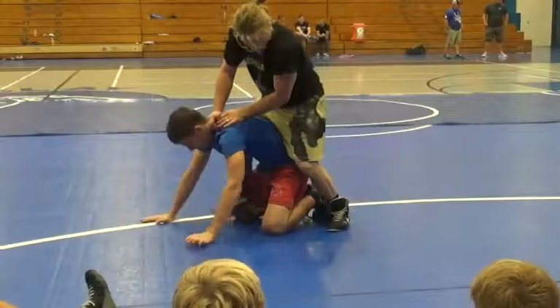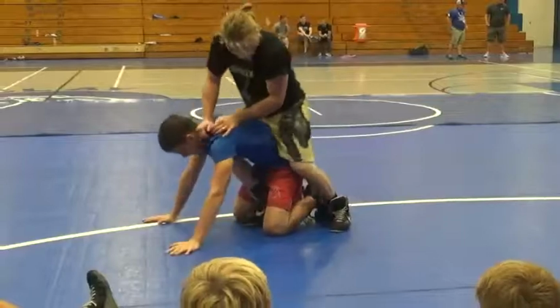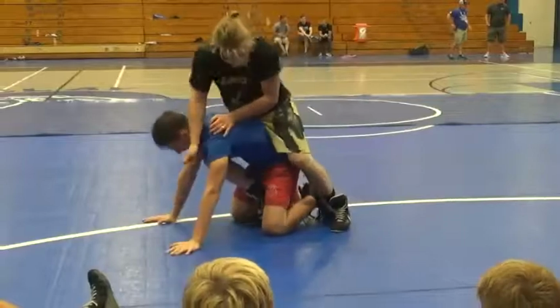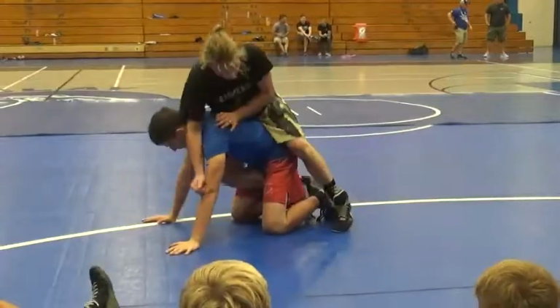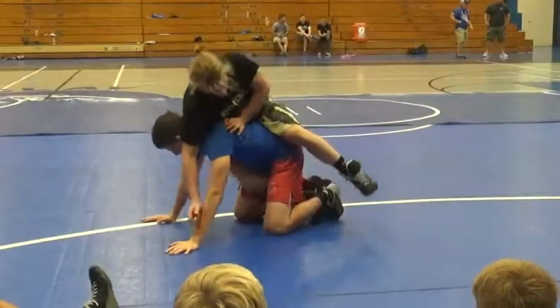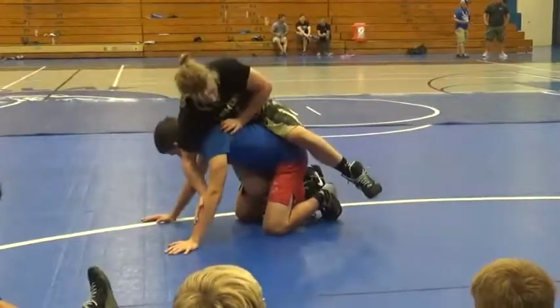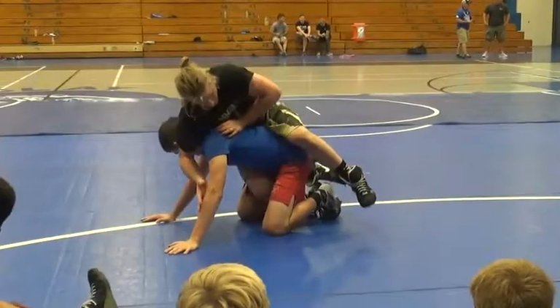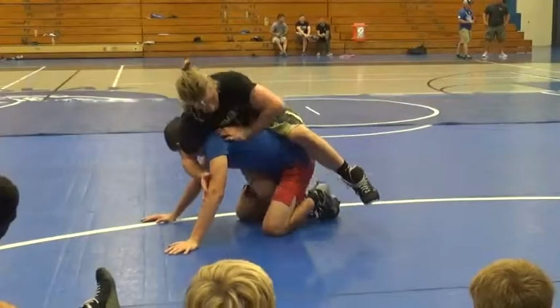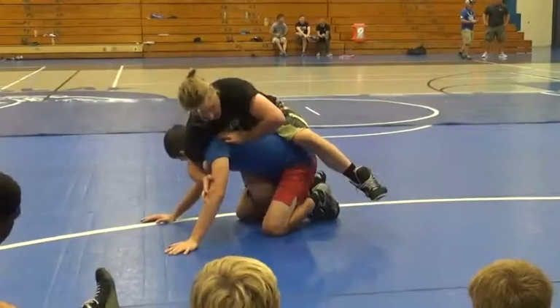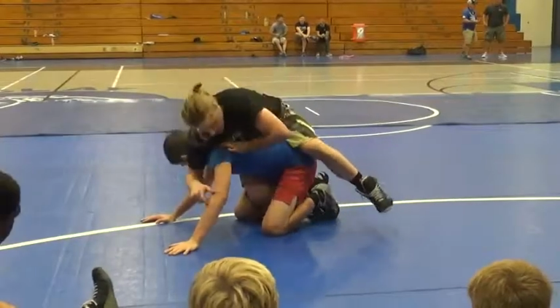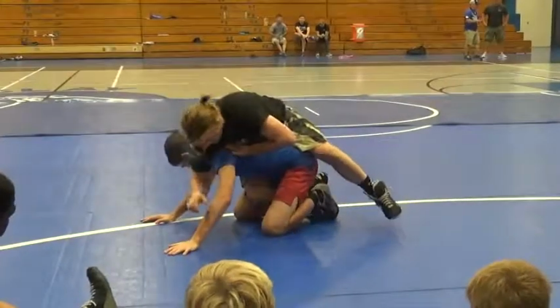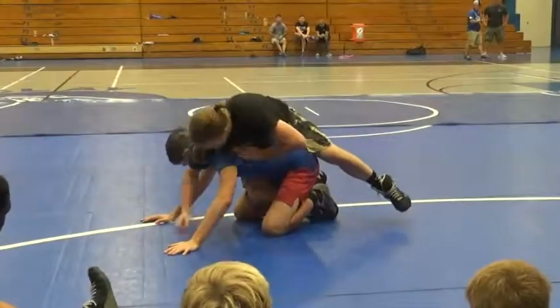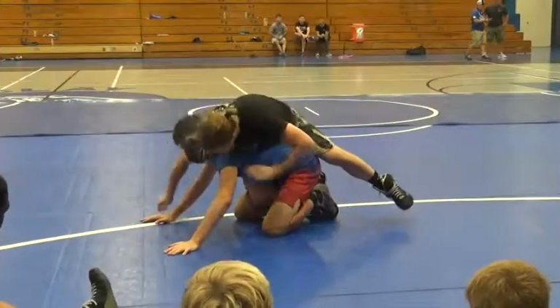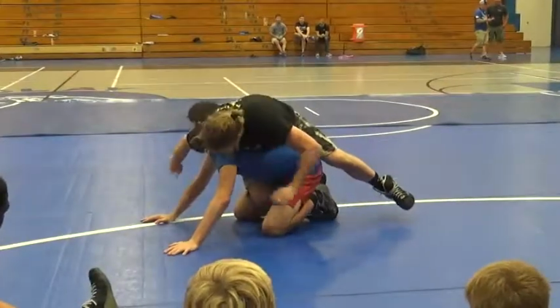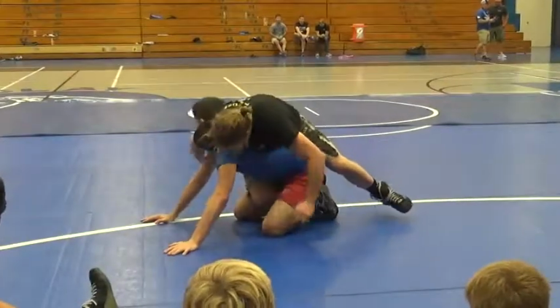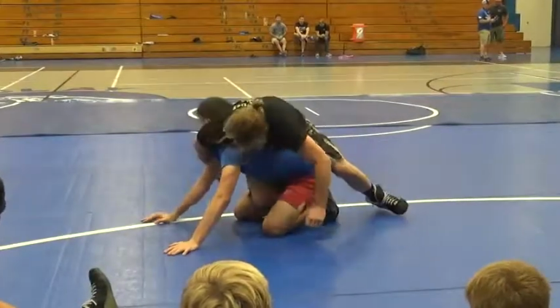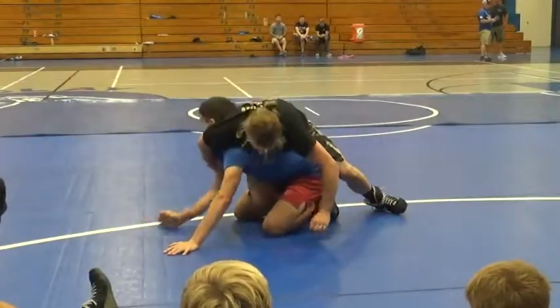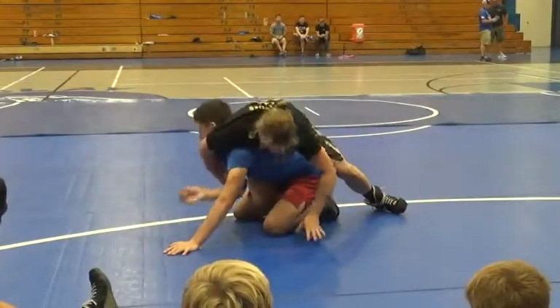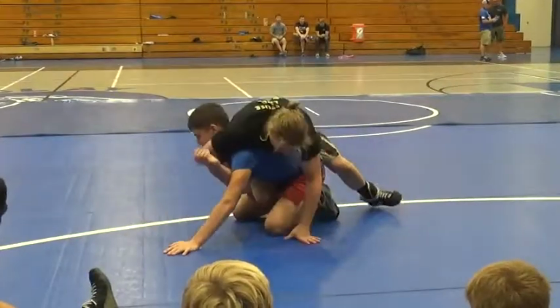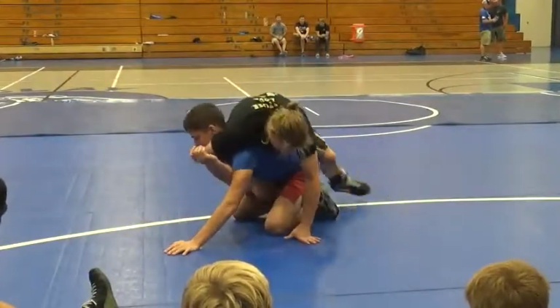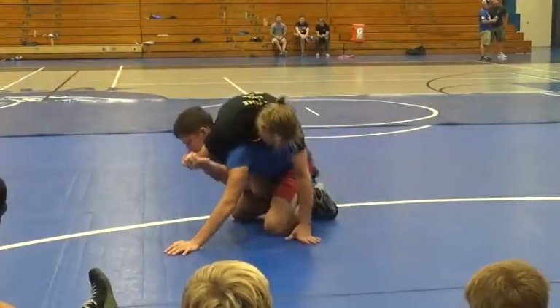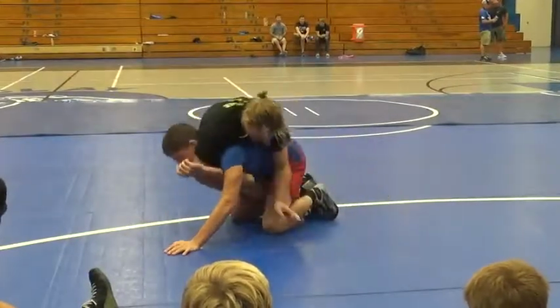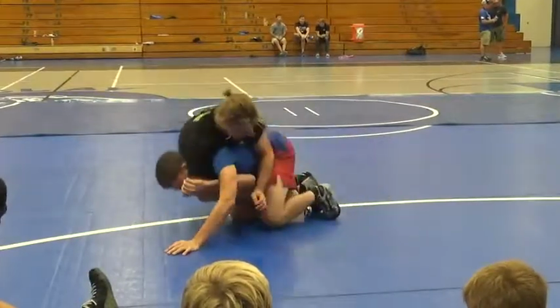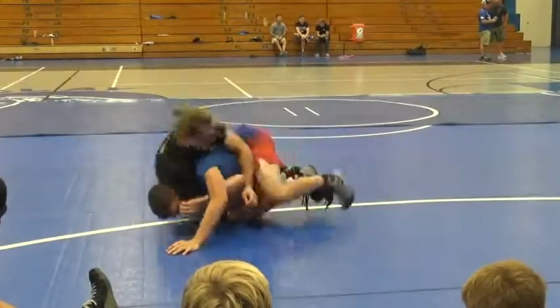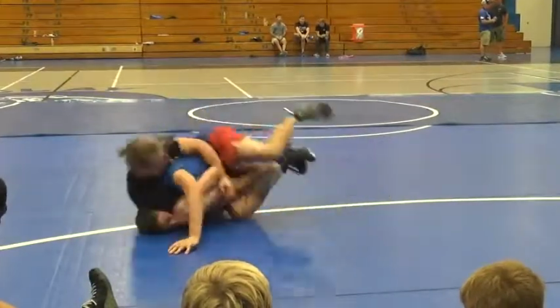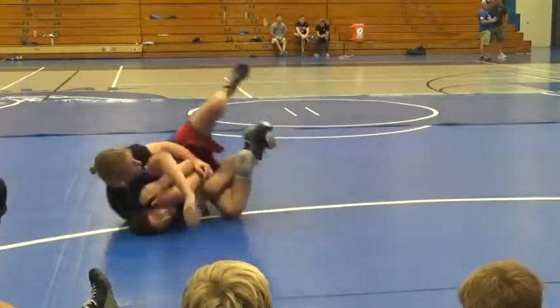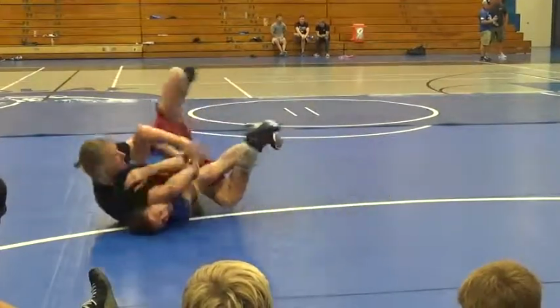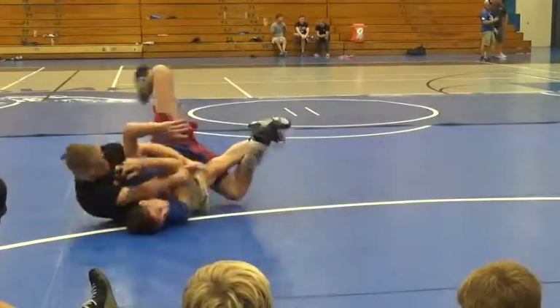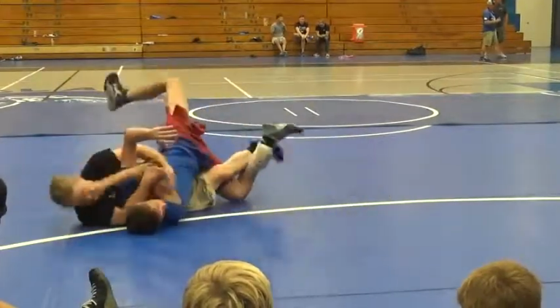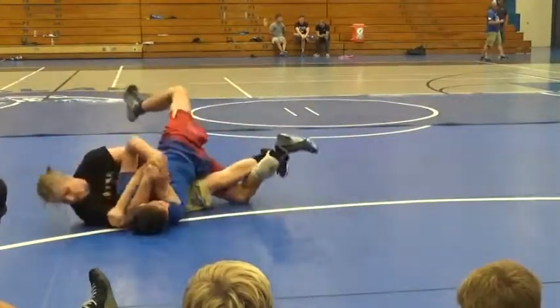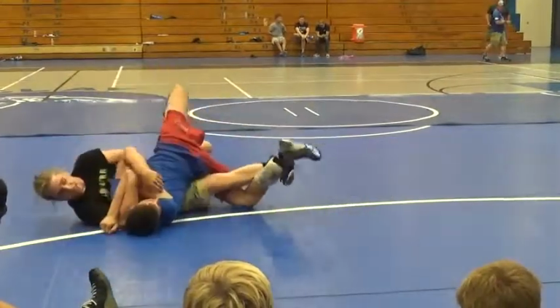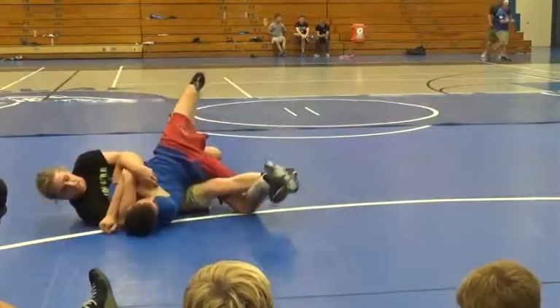Leg in, back, come on the elbow, settle, adjust.